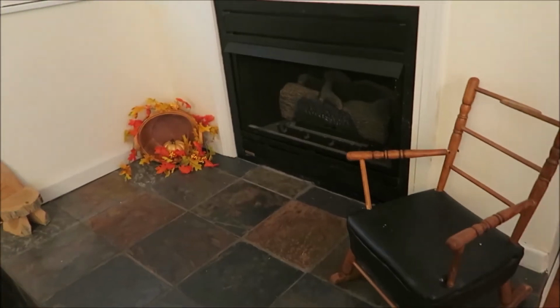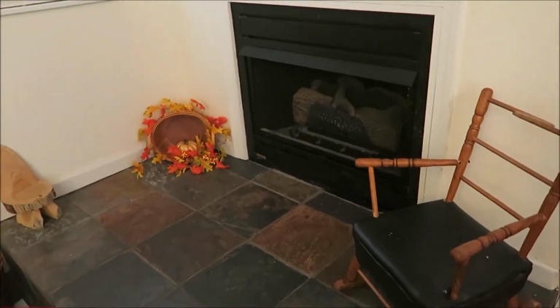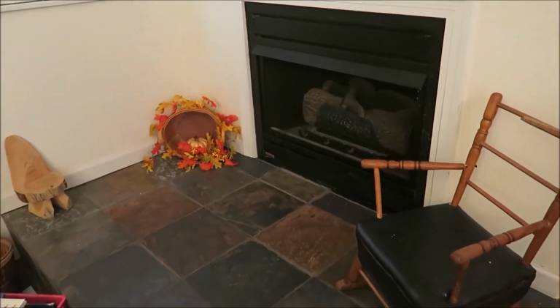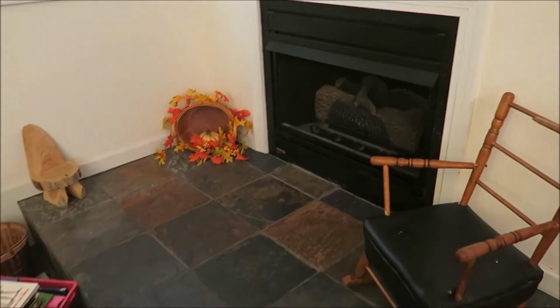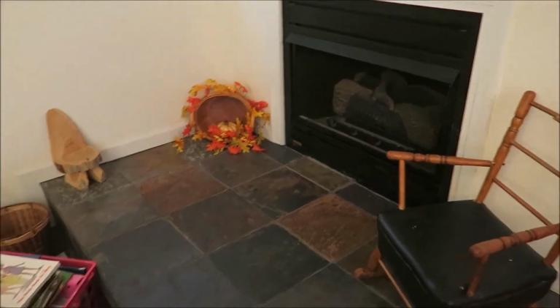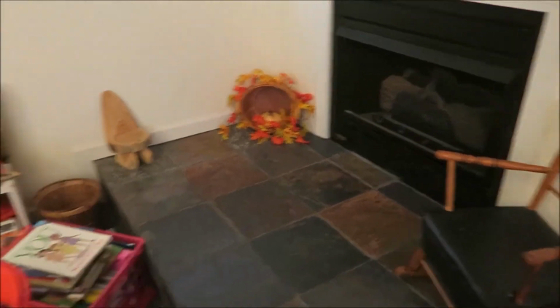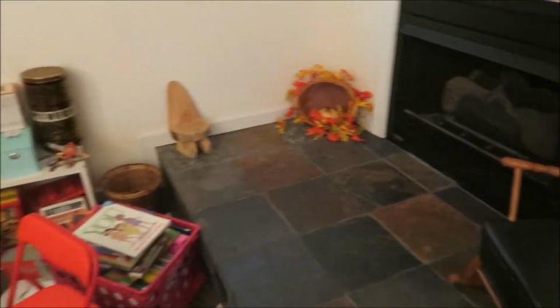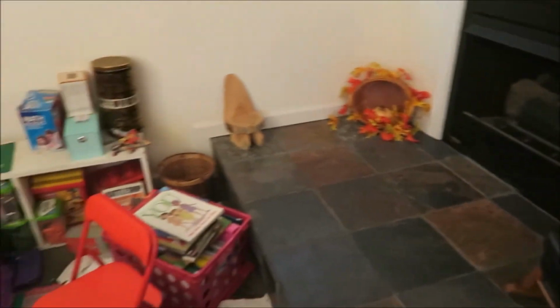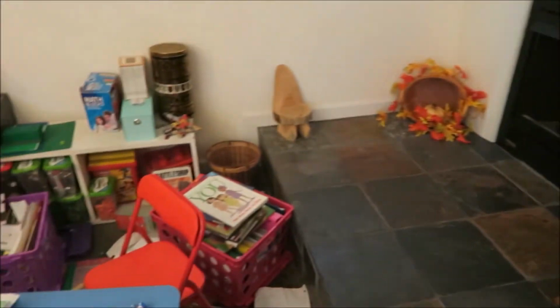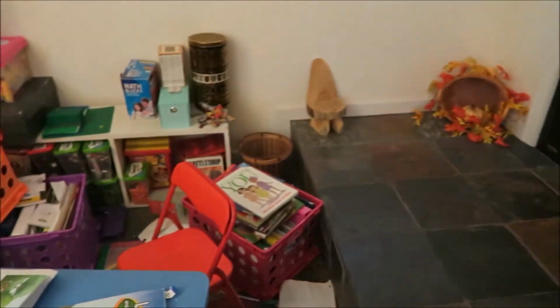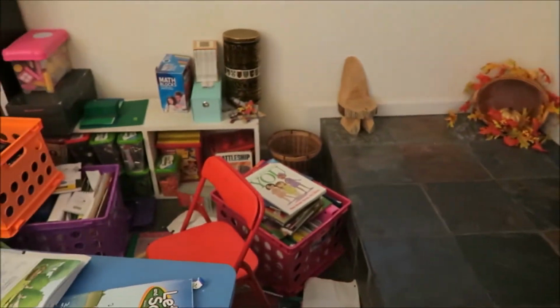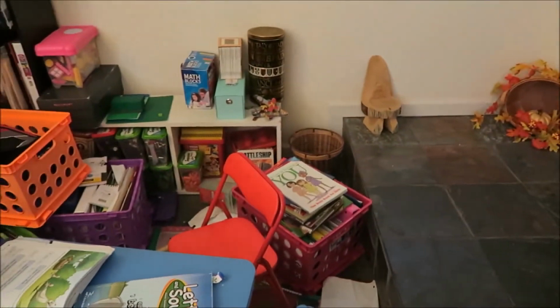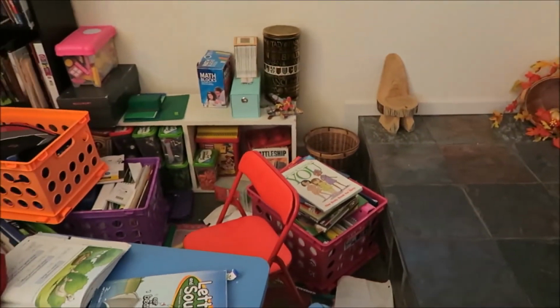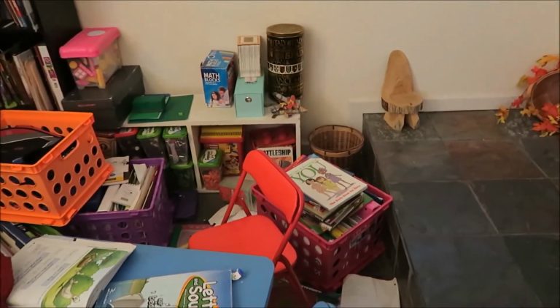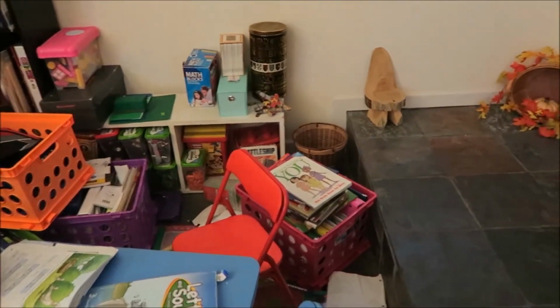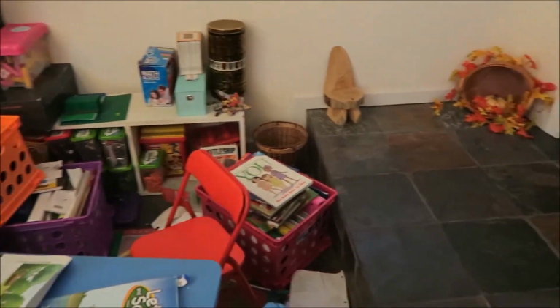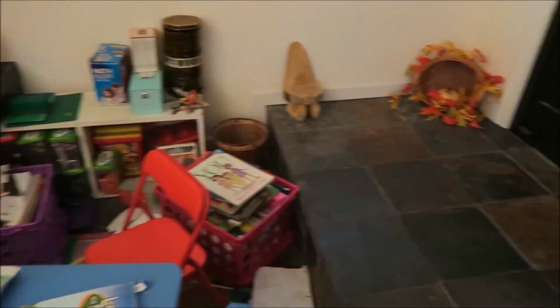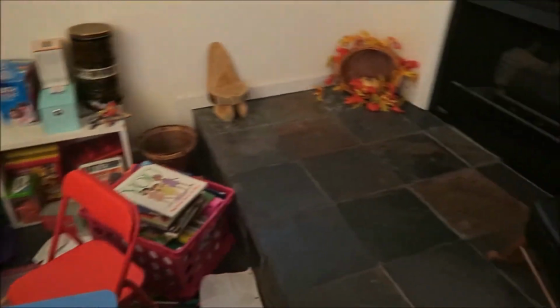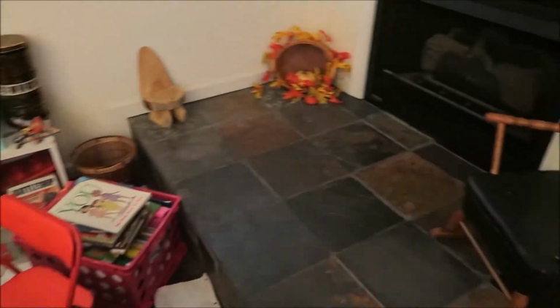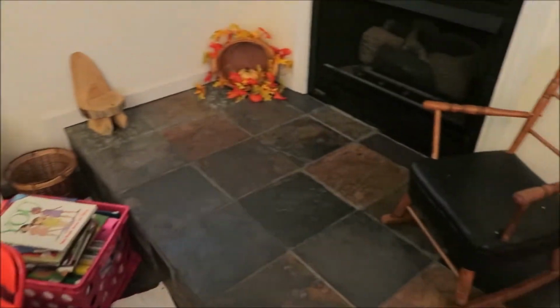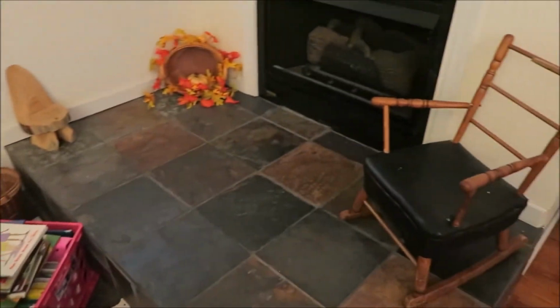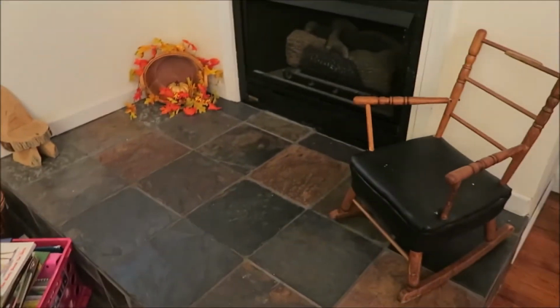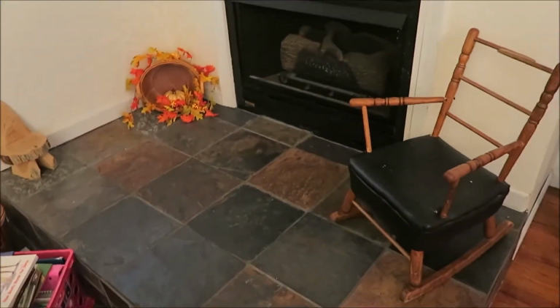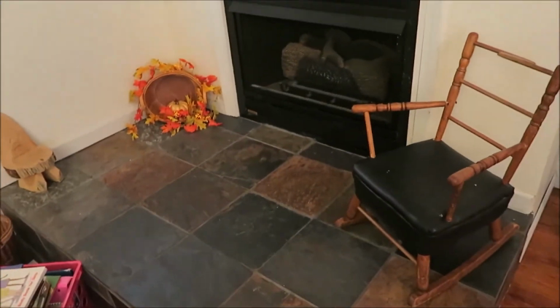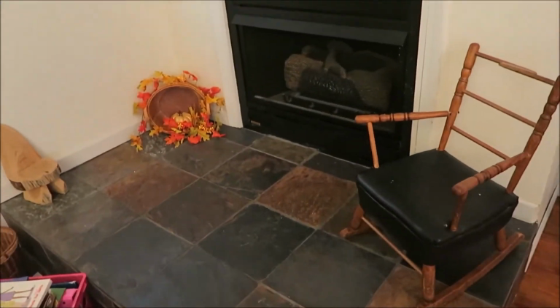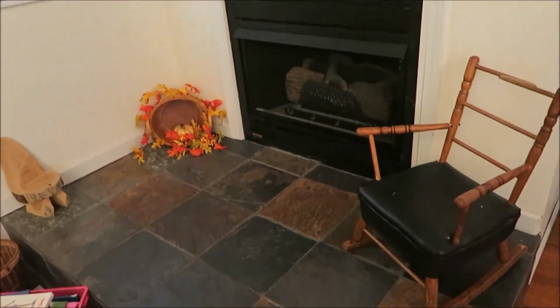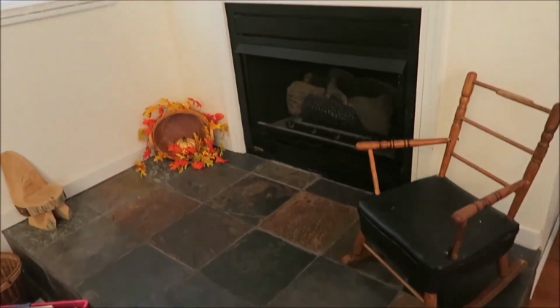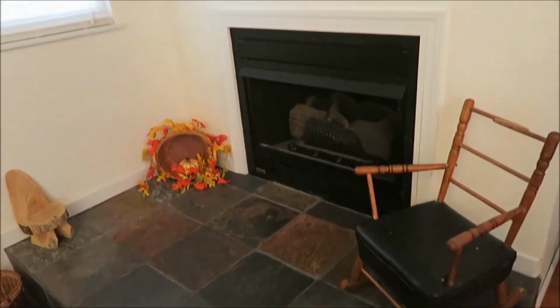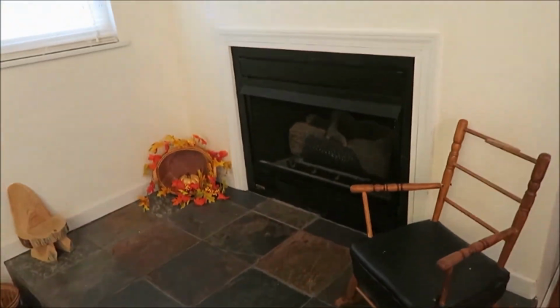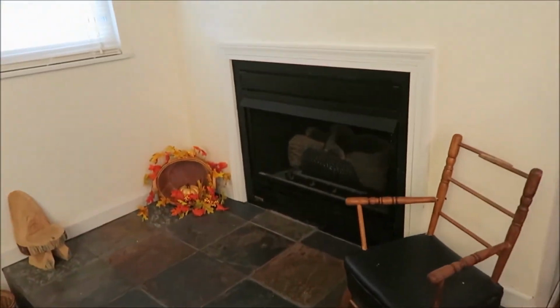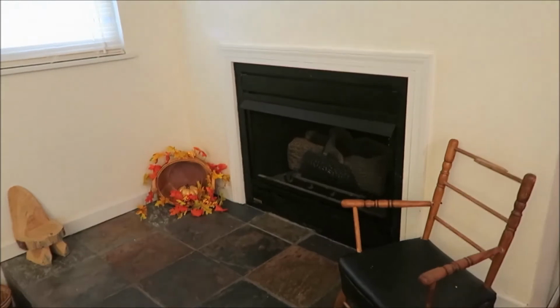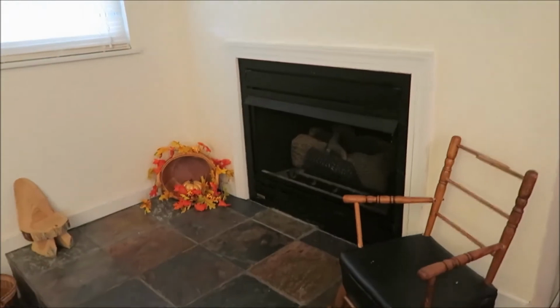As you can see, we've been doing school today so the school crates are out. The next one is our little fireplace.